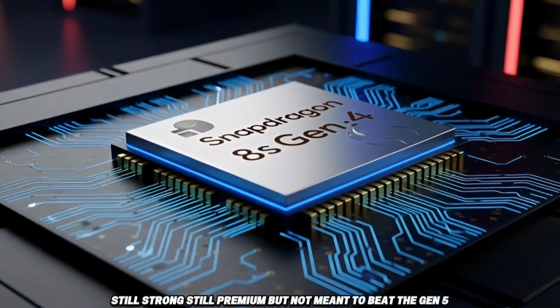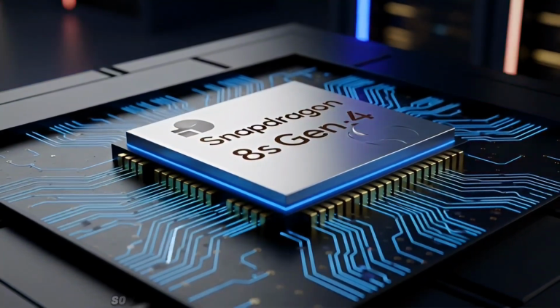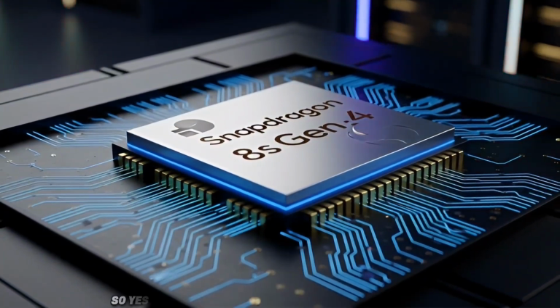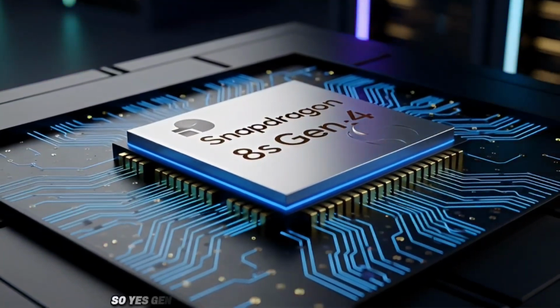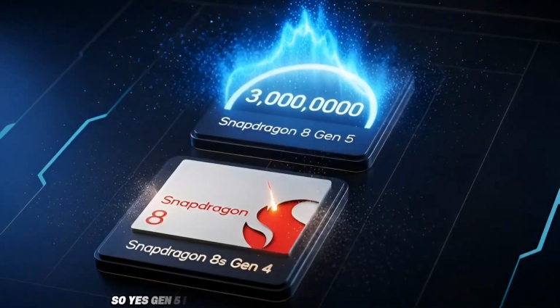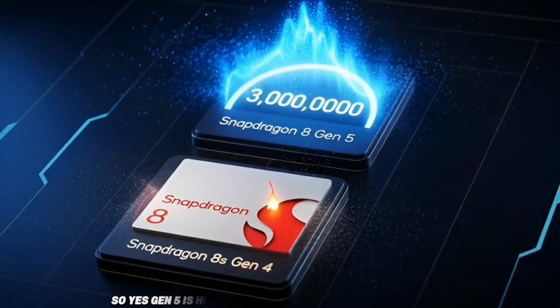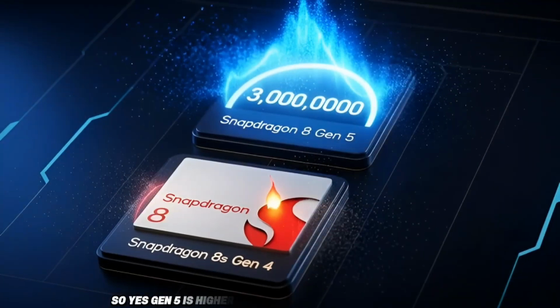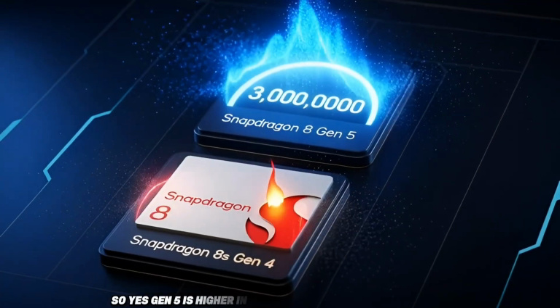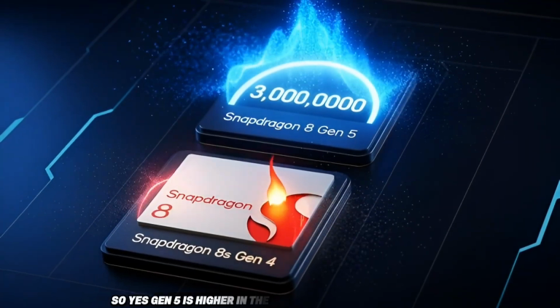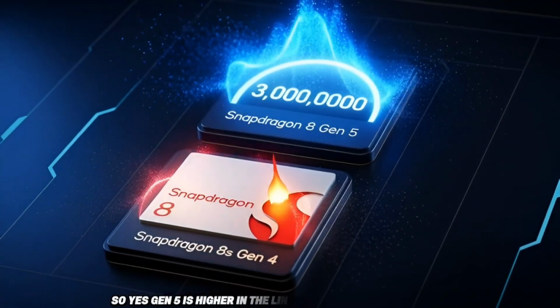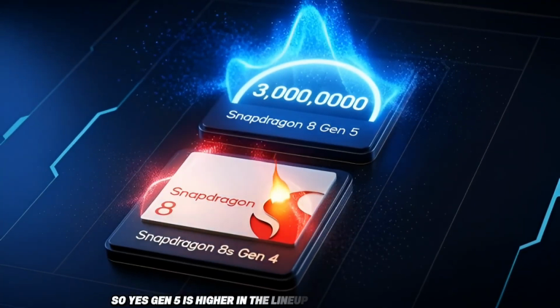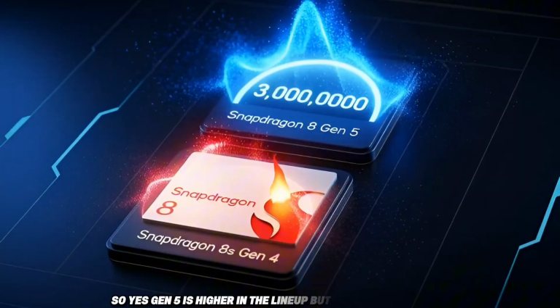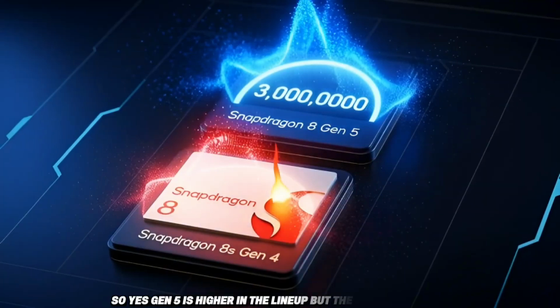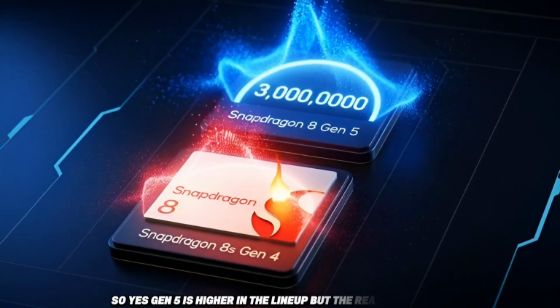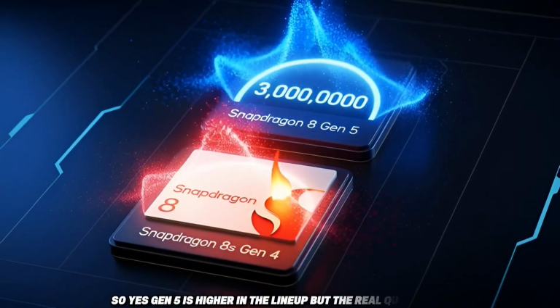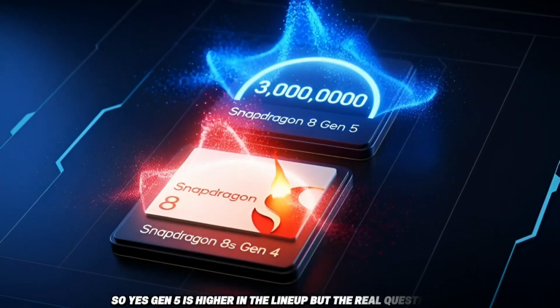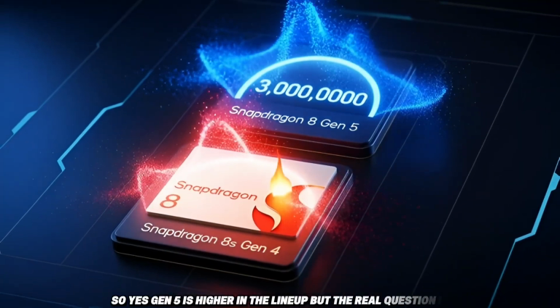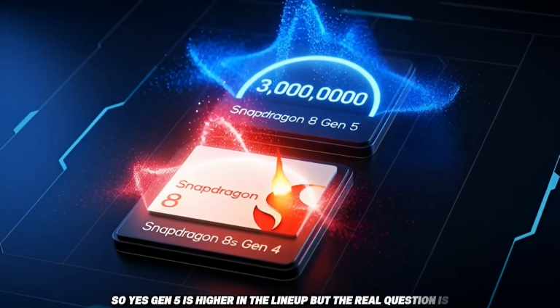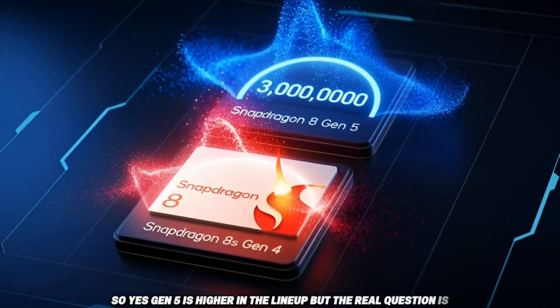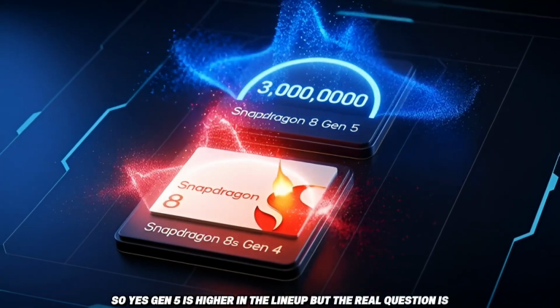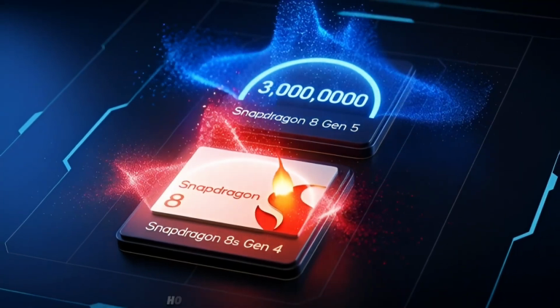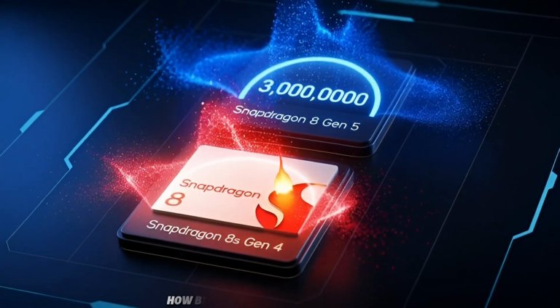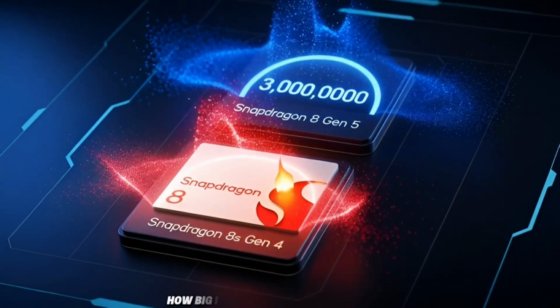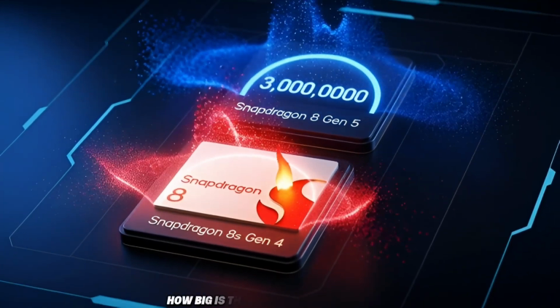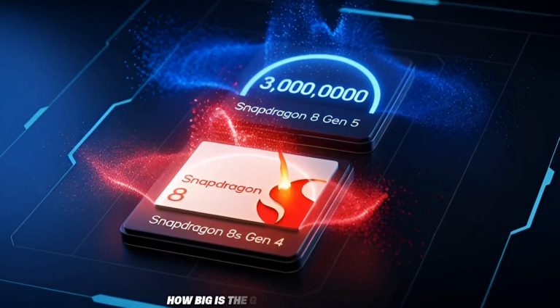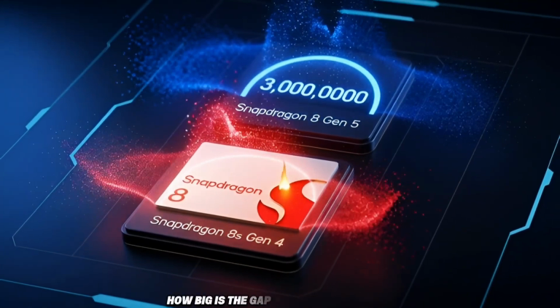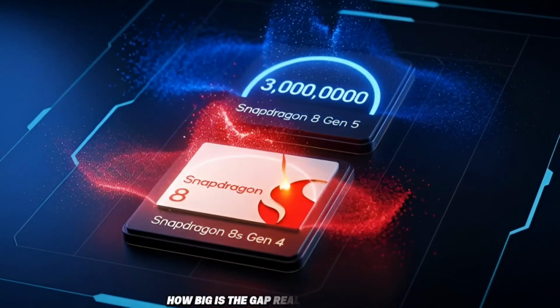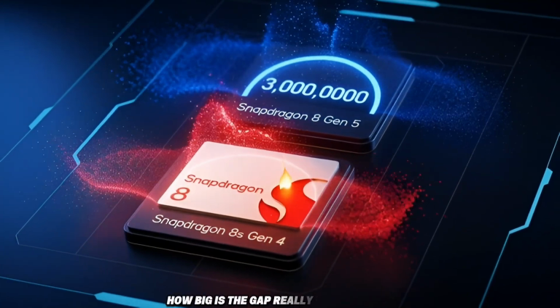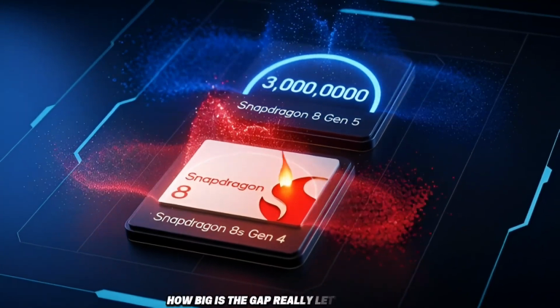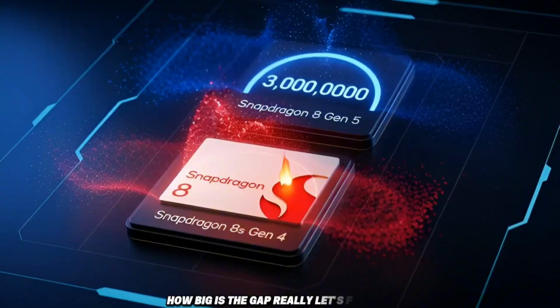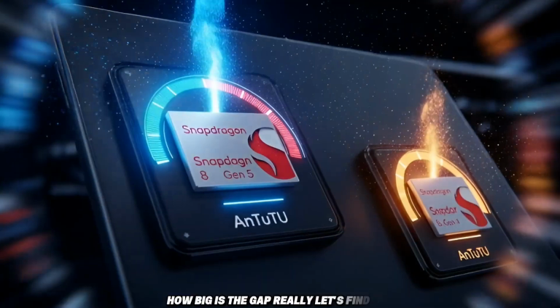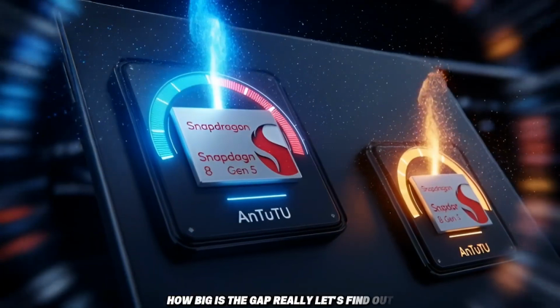So yes, Gen 5 is higher in the lineup, but the real question is: how big is the gap really? Let's find out.